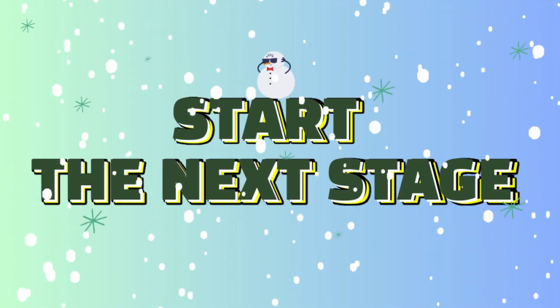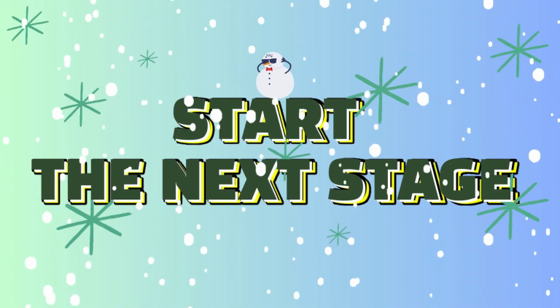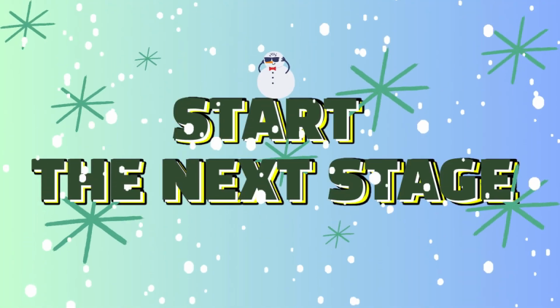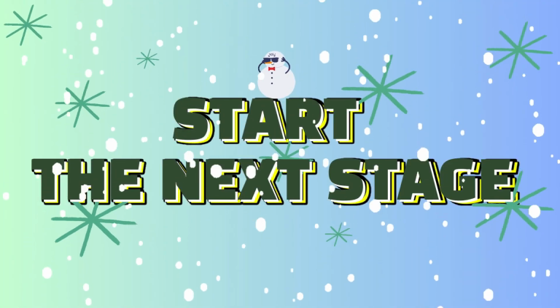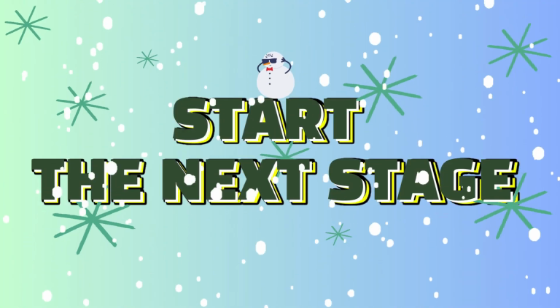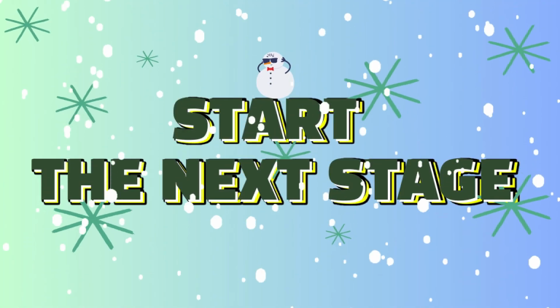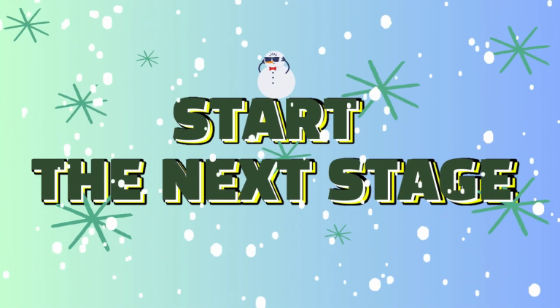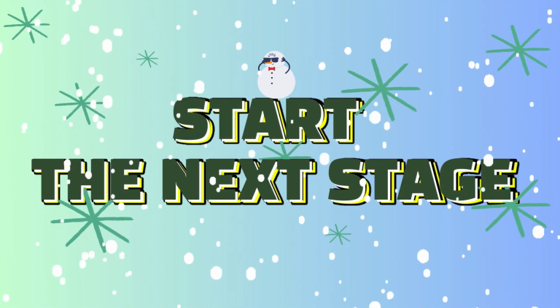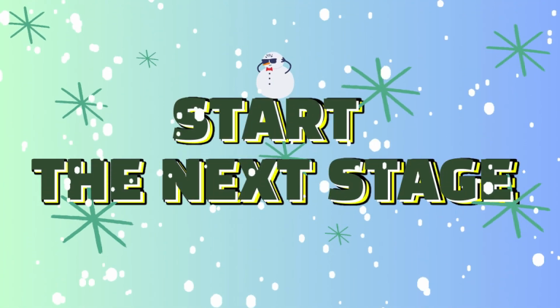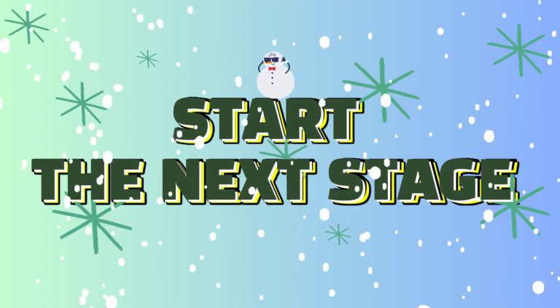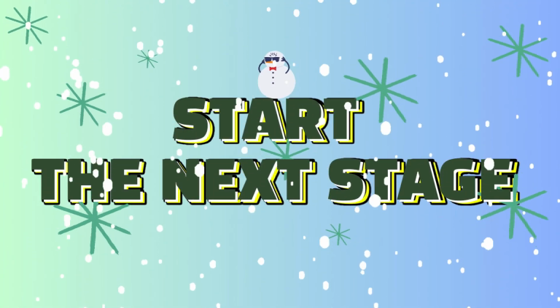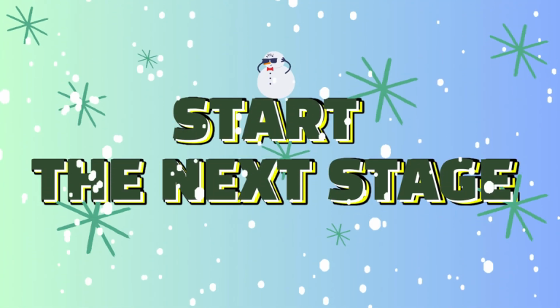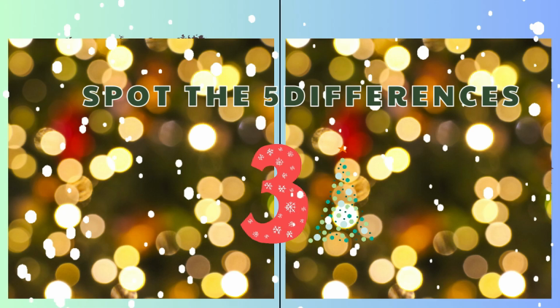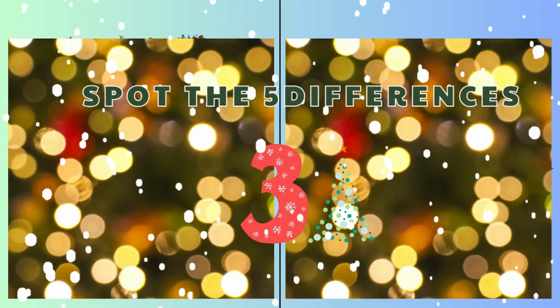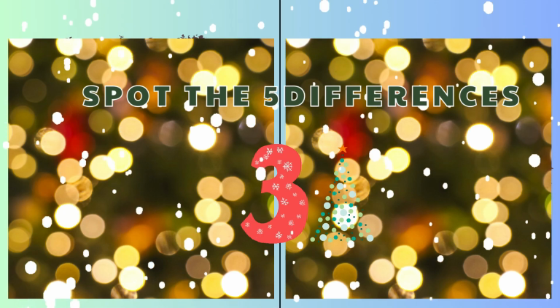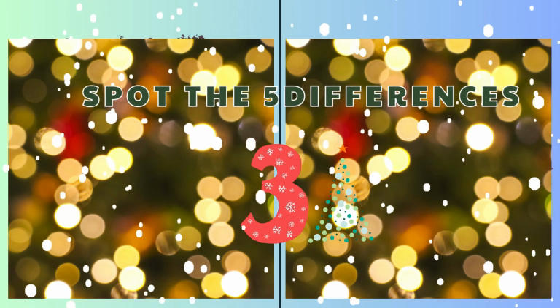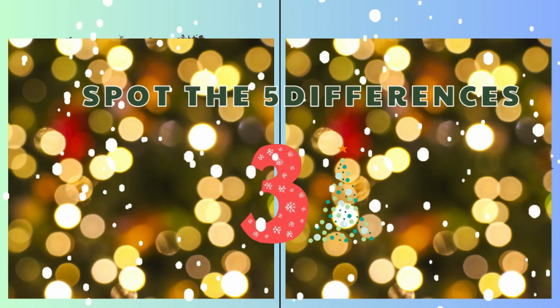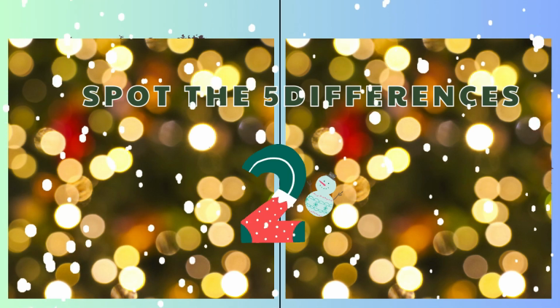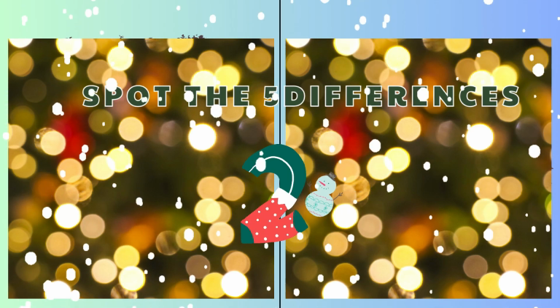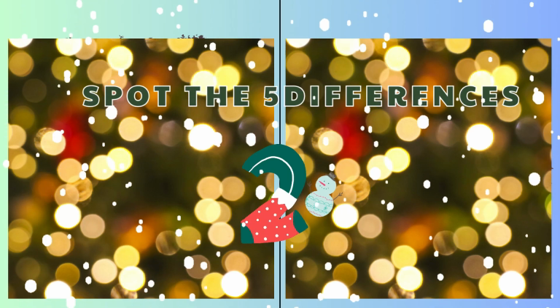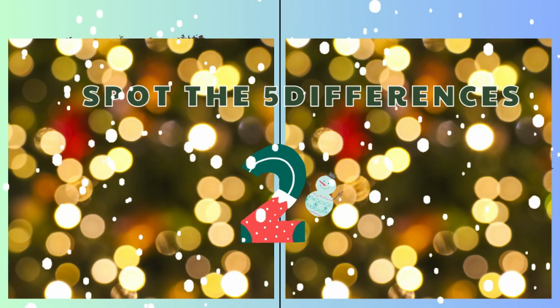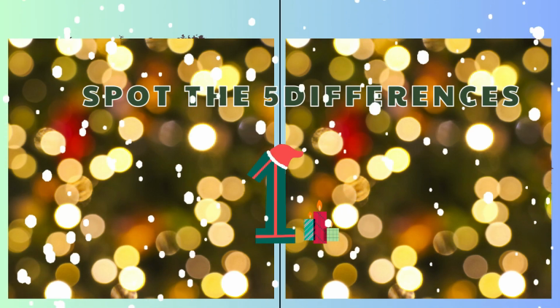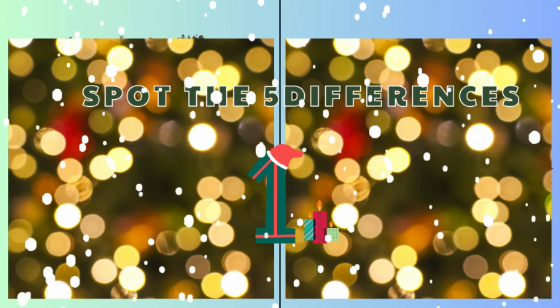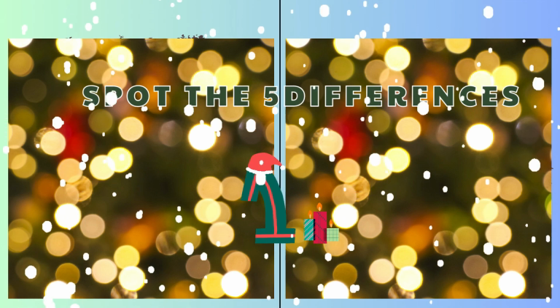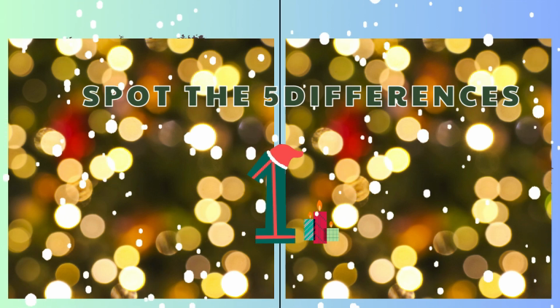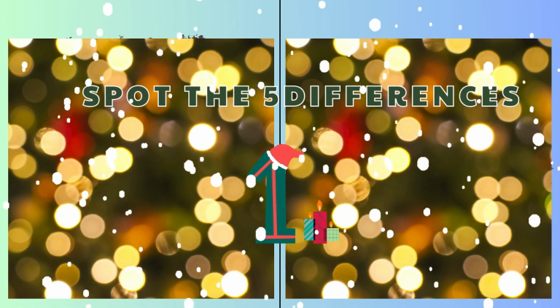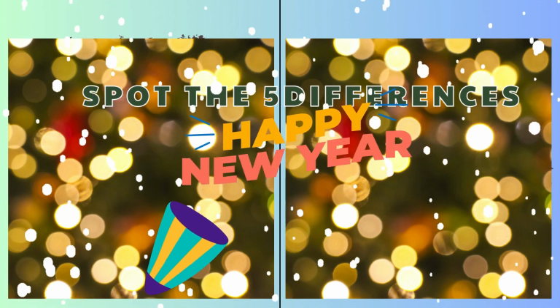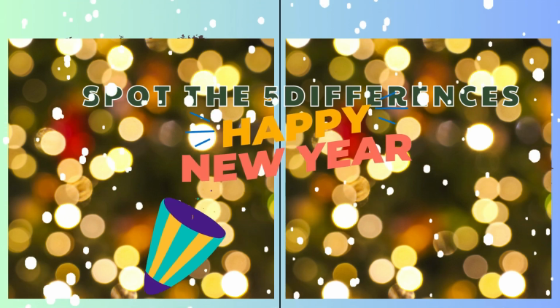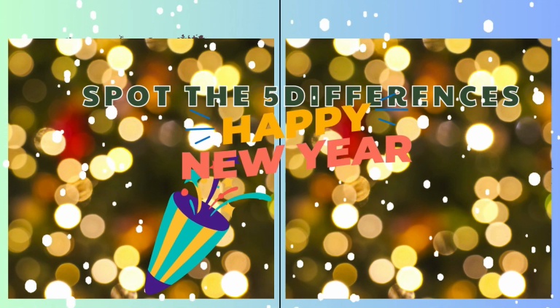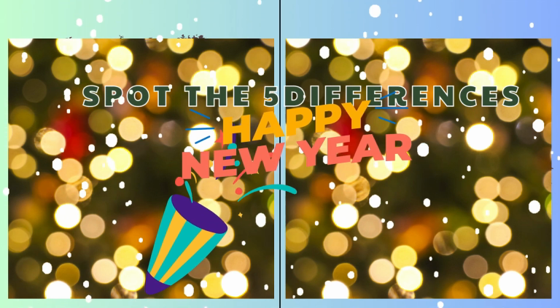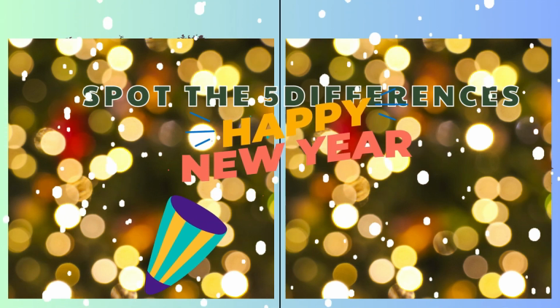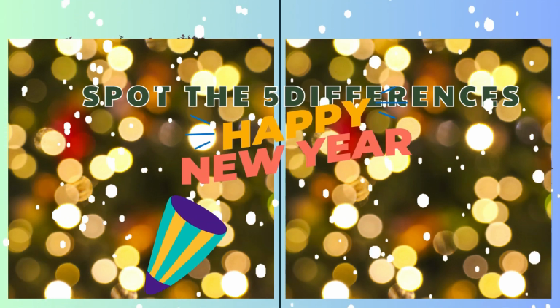Final stretch. Last one ahead. Three, two, one, go, go, go!